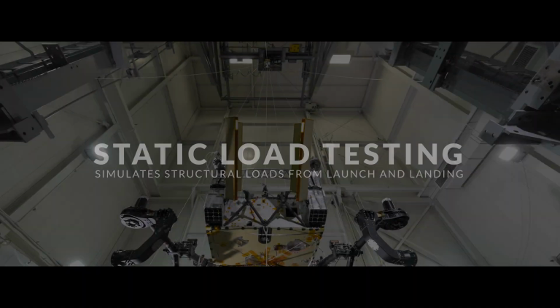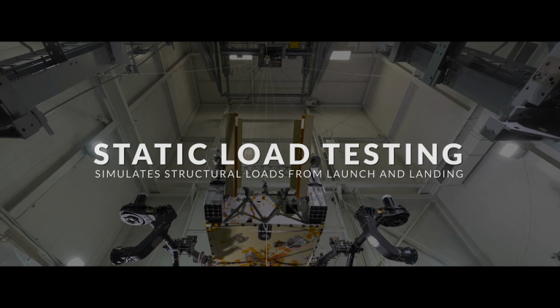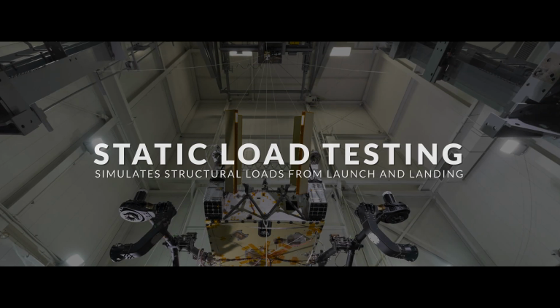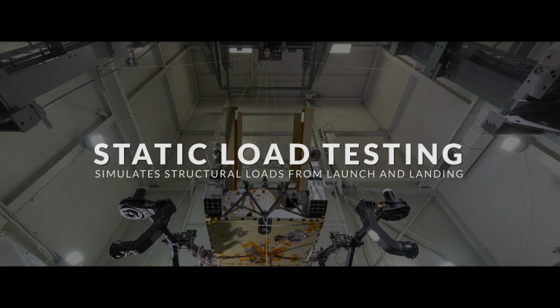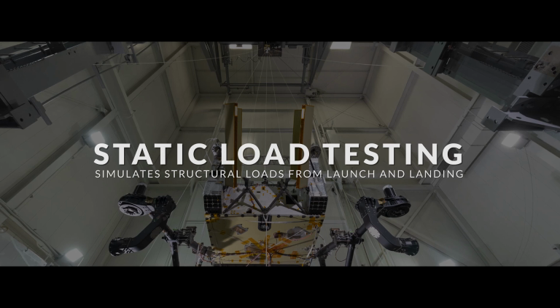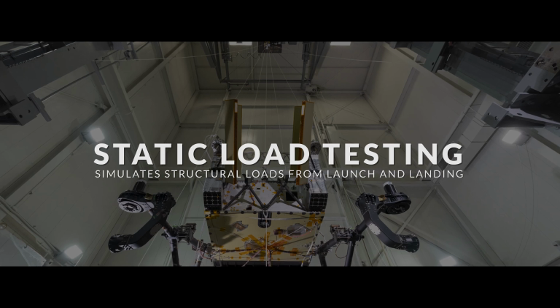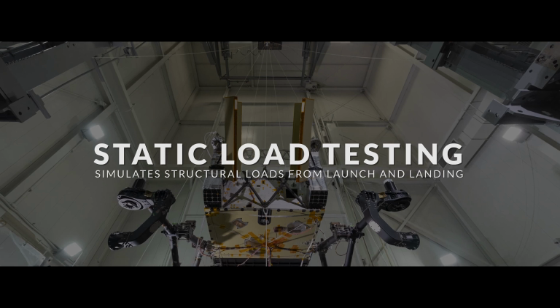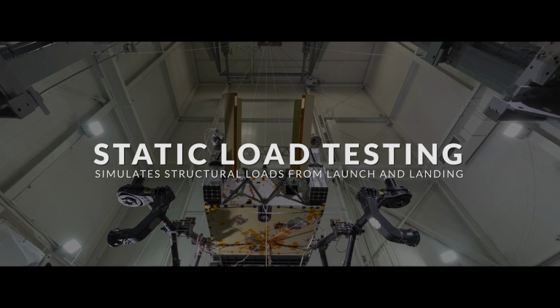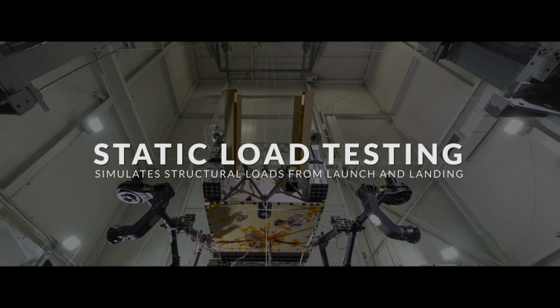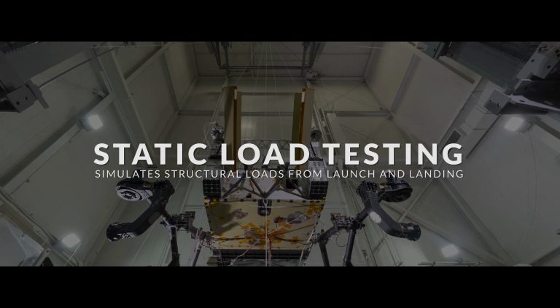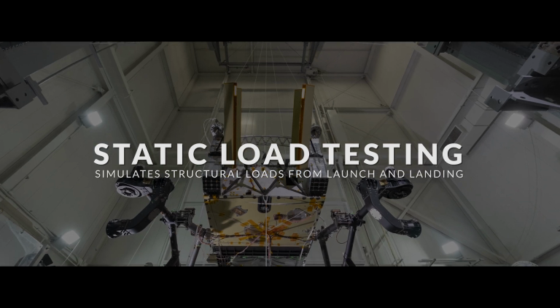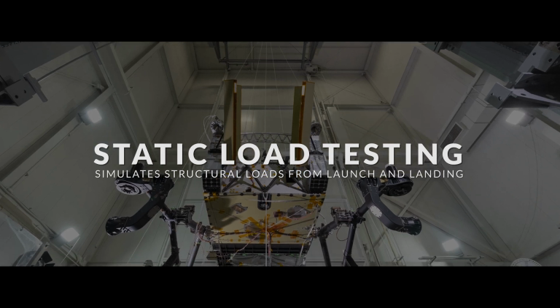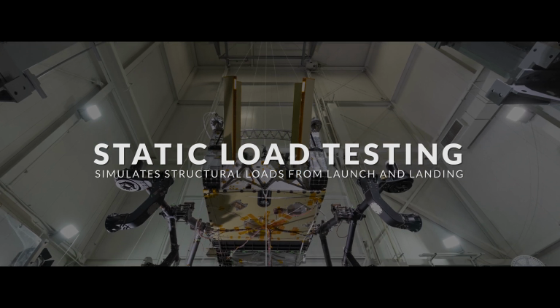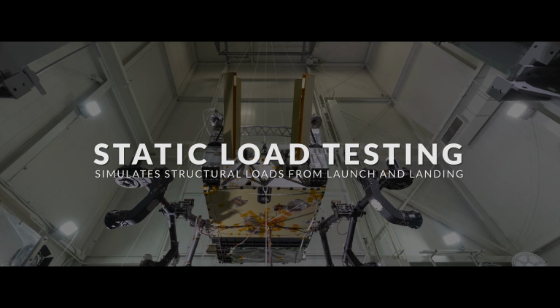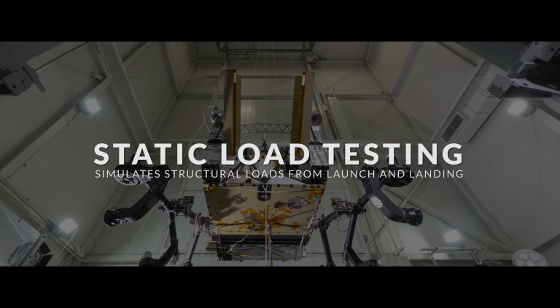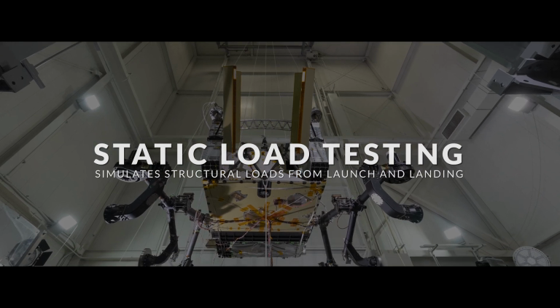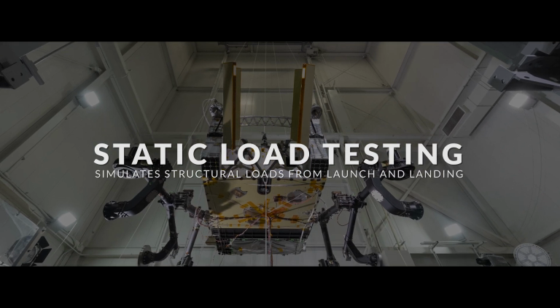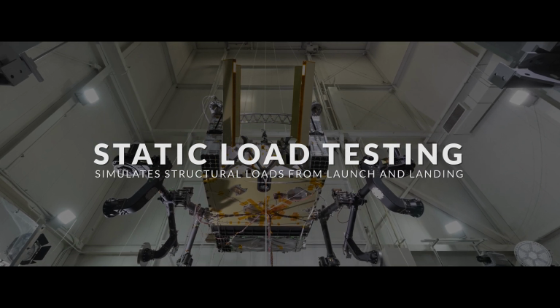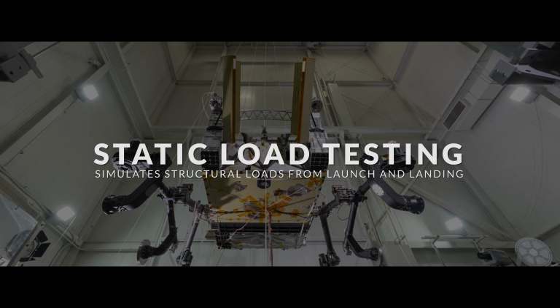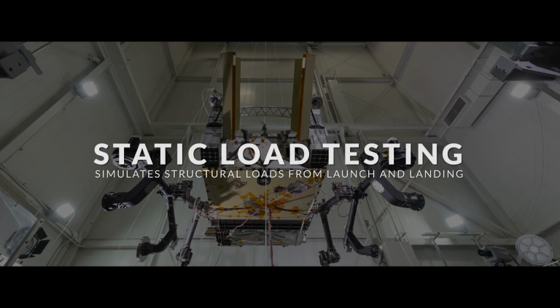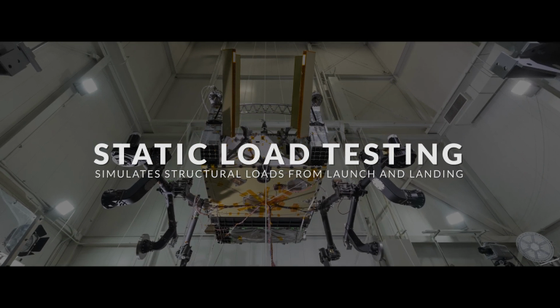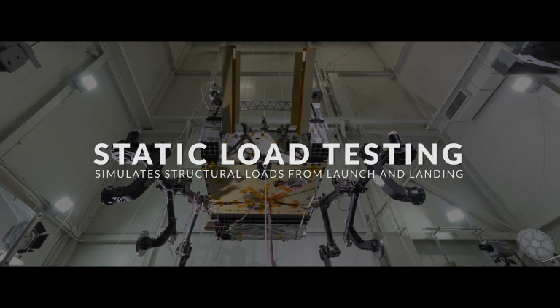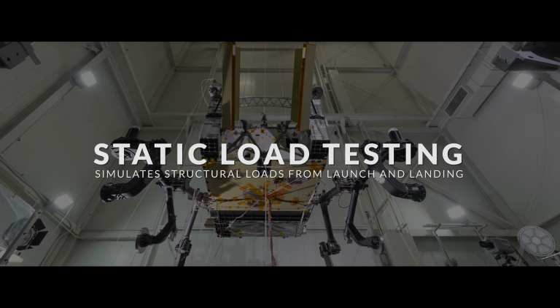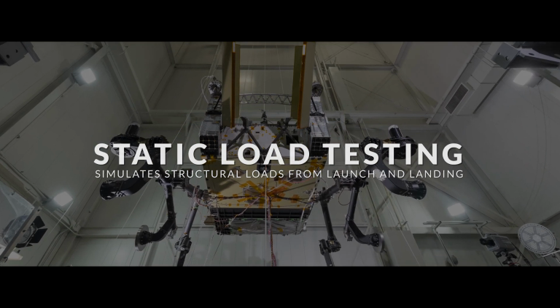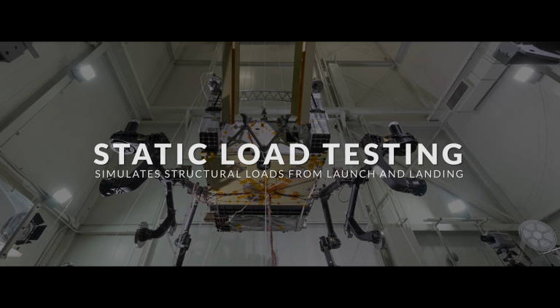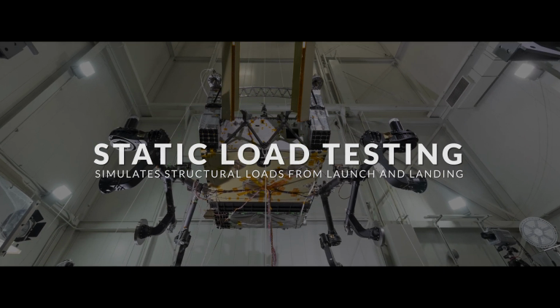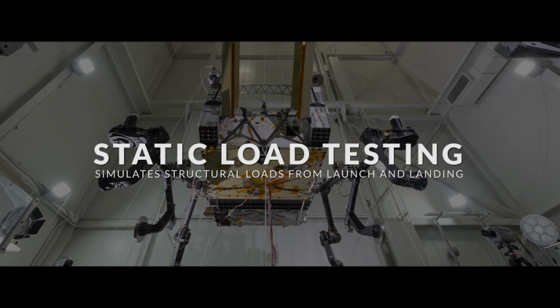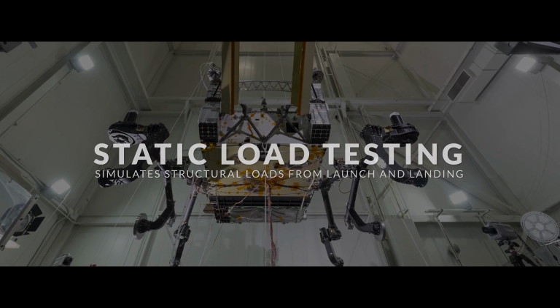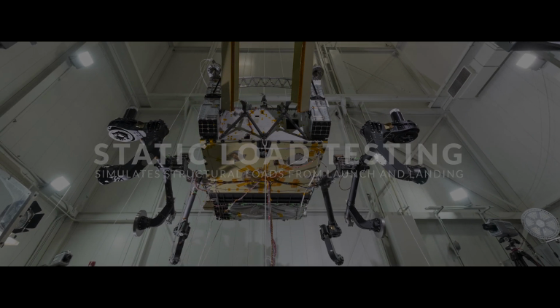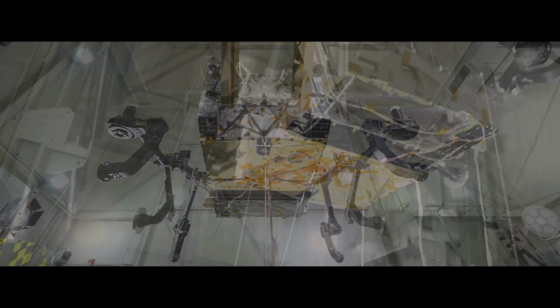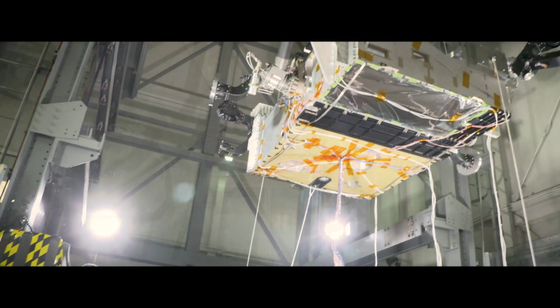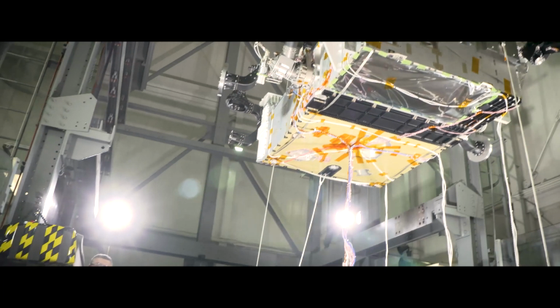Static load testing simulates the intense structural loads experienced during launch and landing.